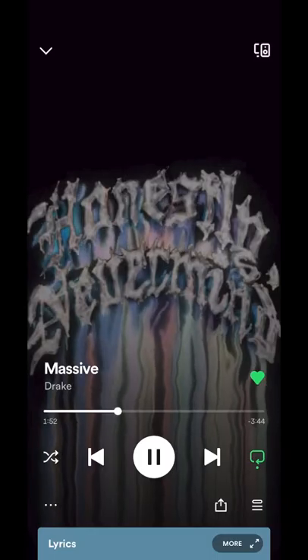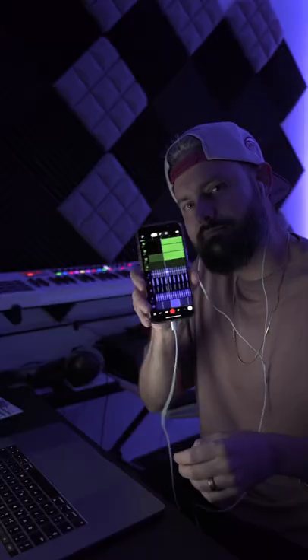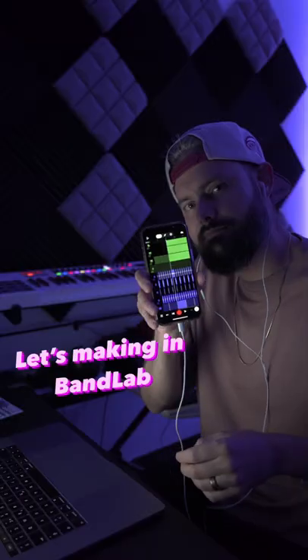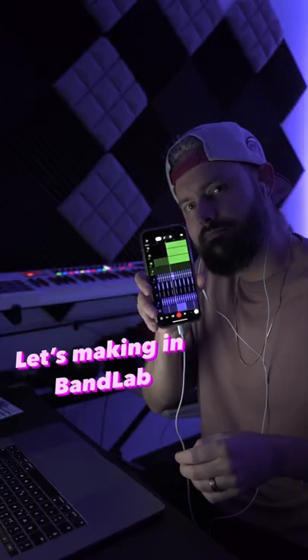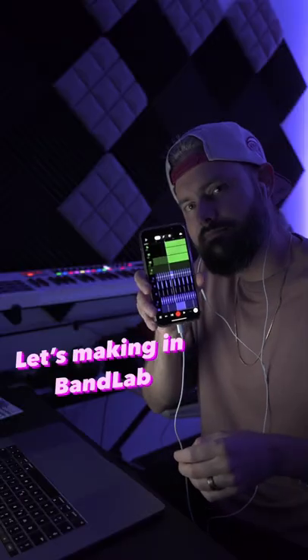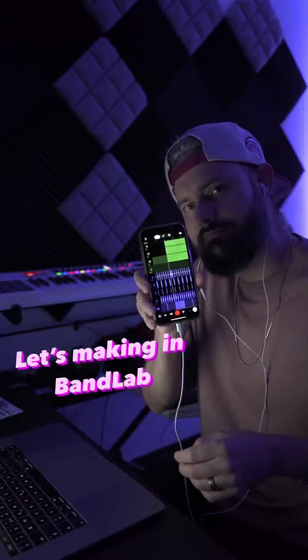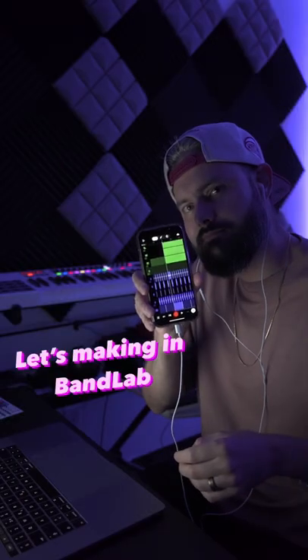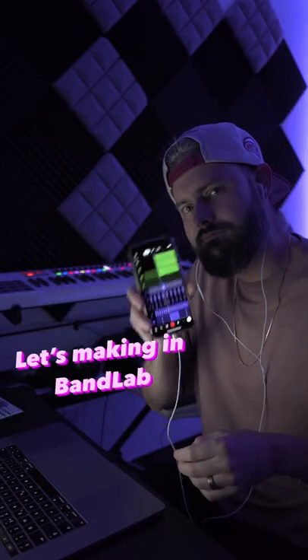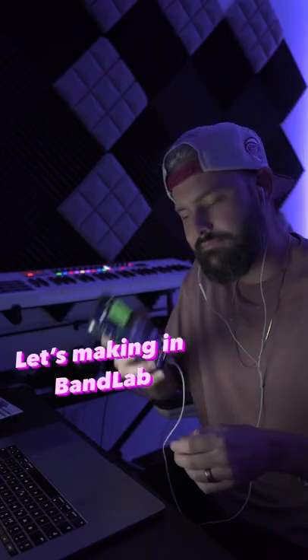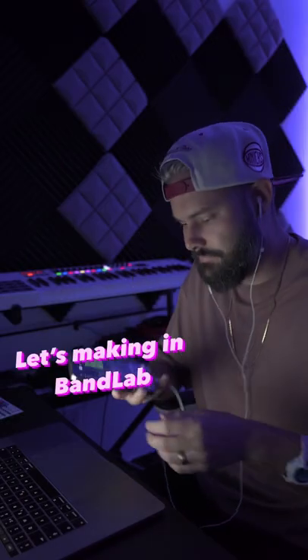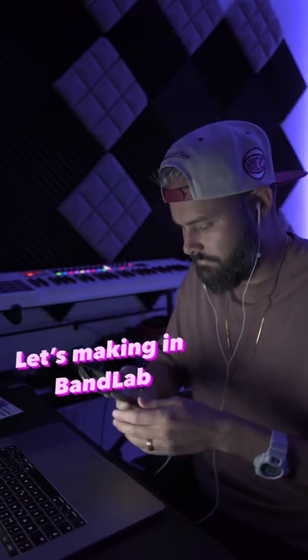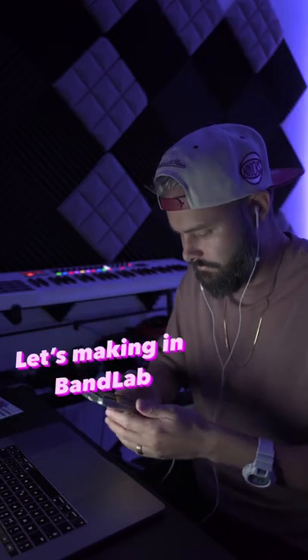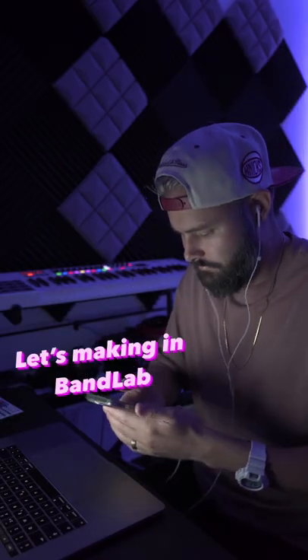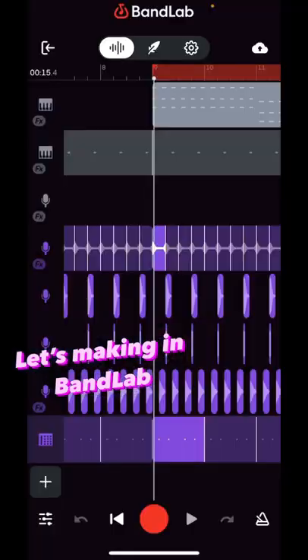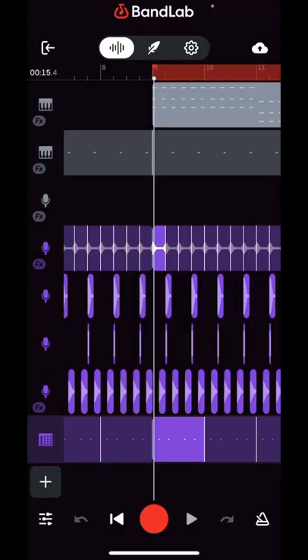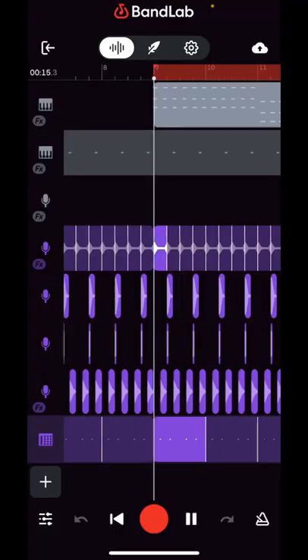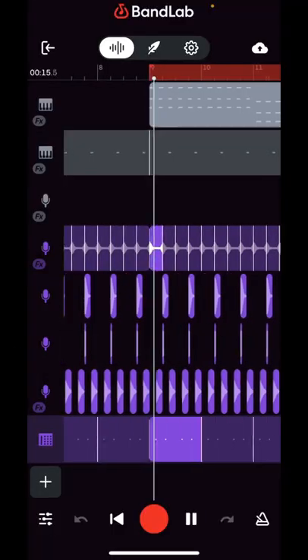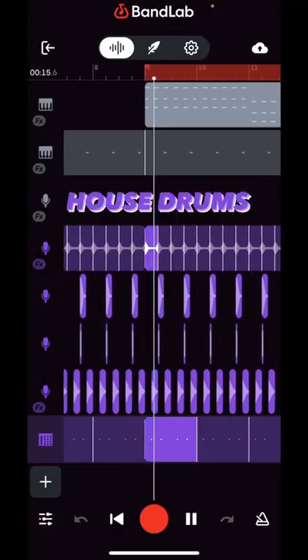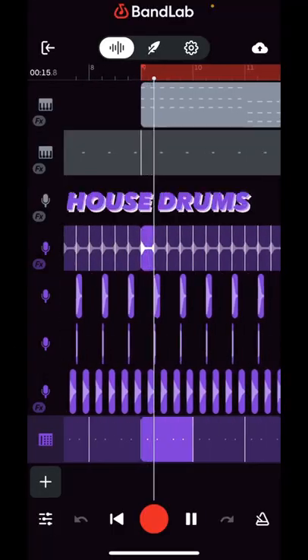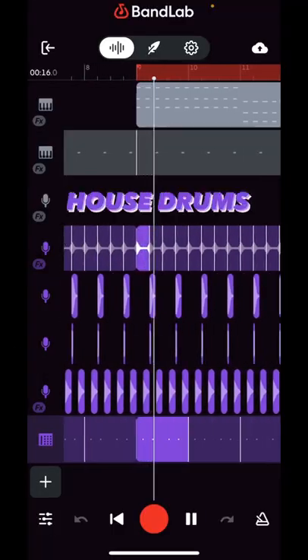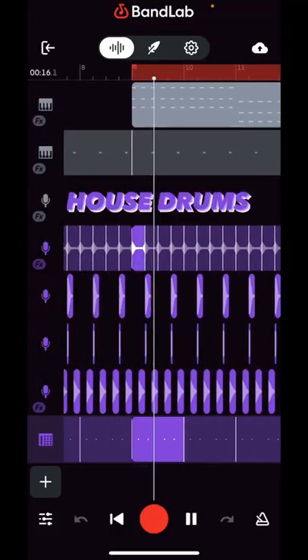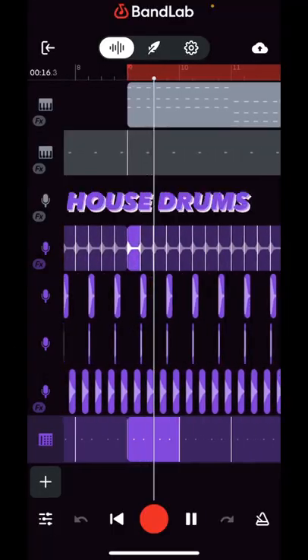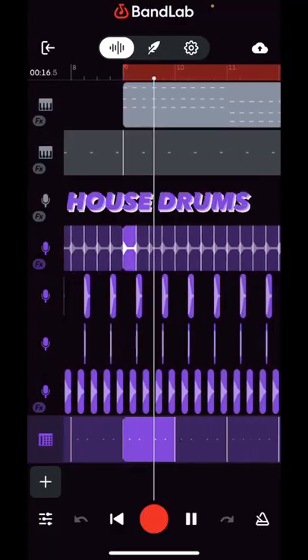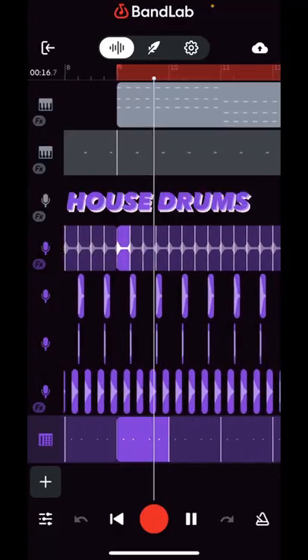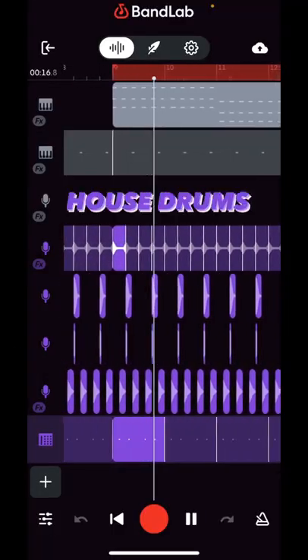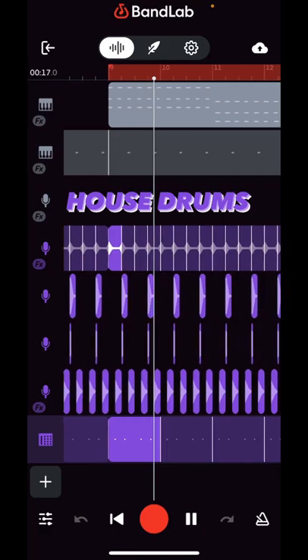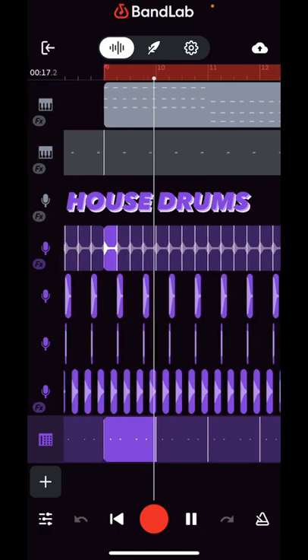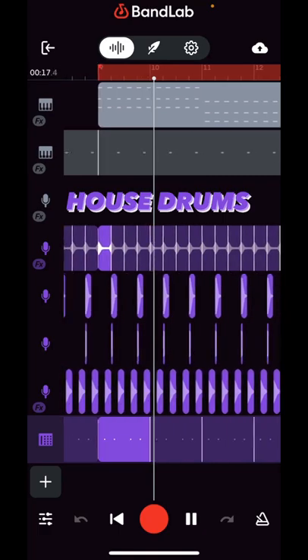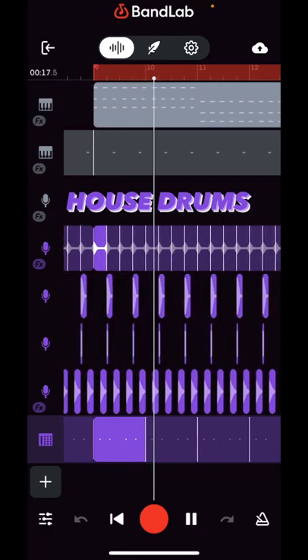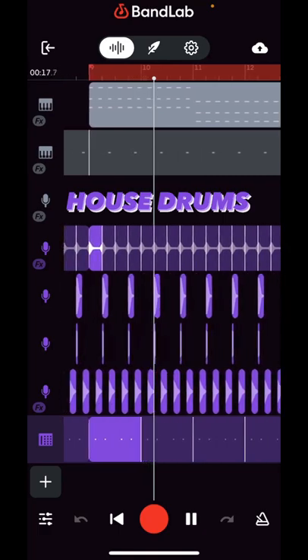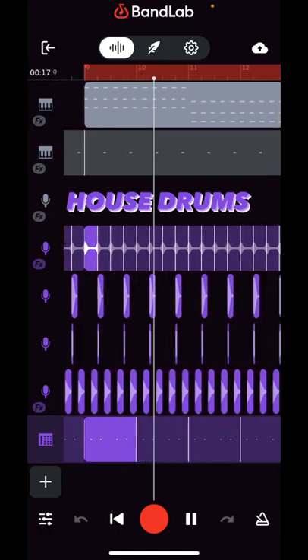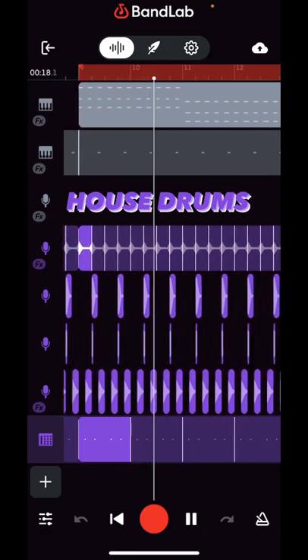Let me show you how to do it in BandLab. Alright, pretty simple house beat with a floor tom pattern.